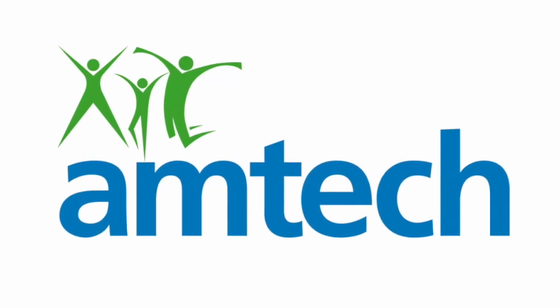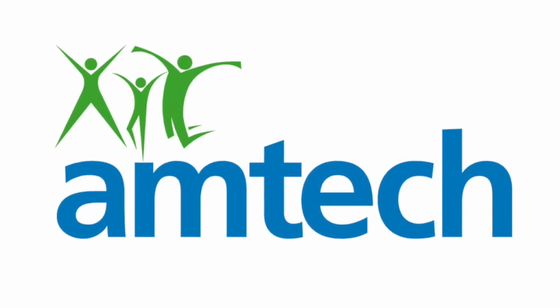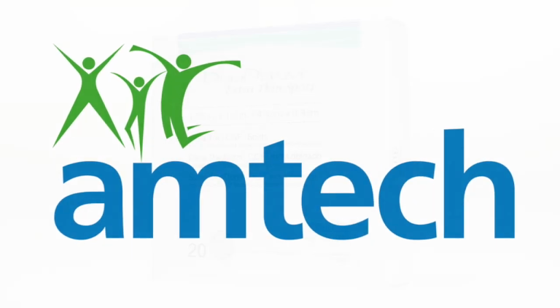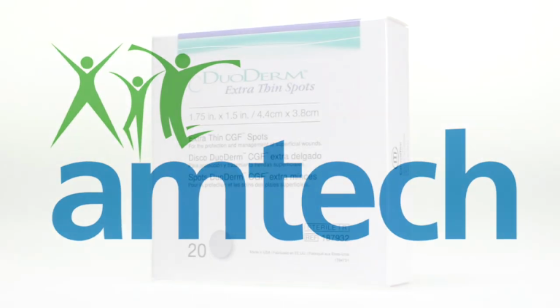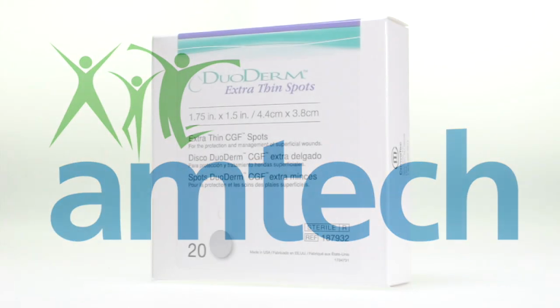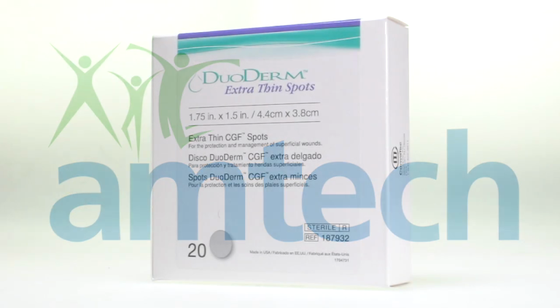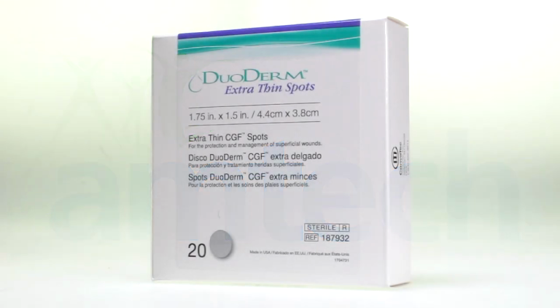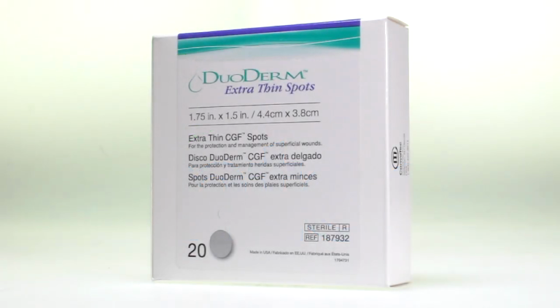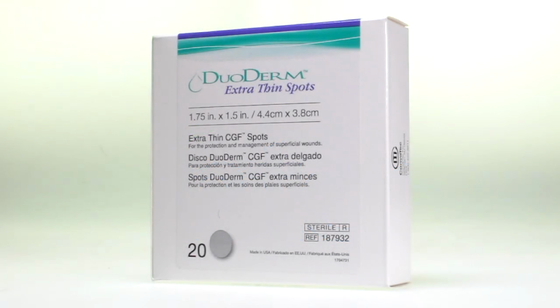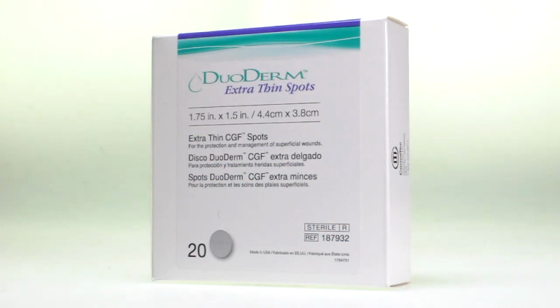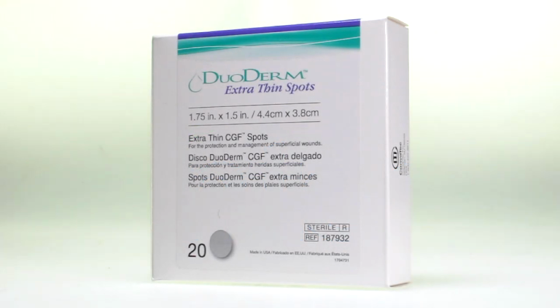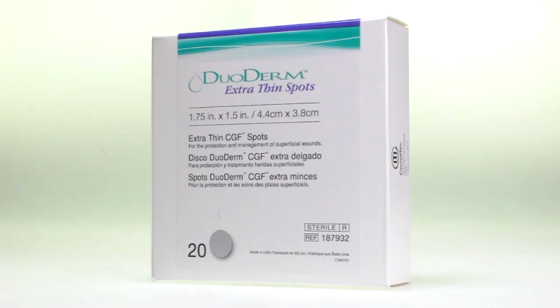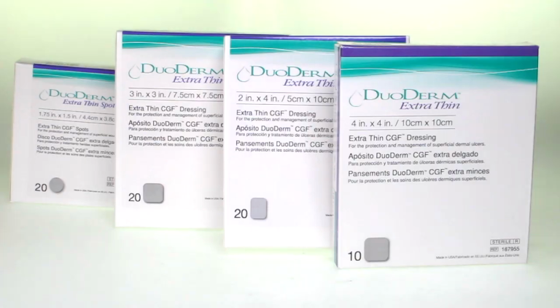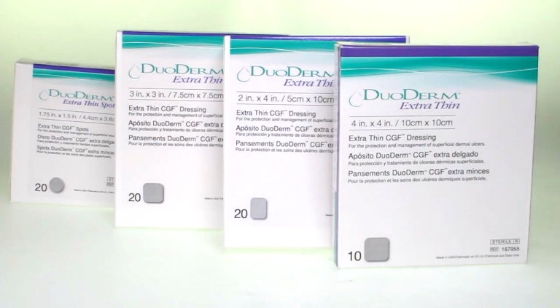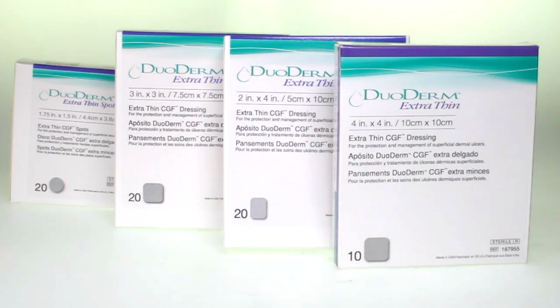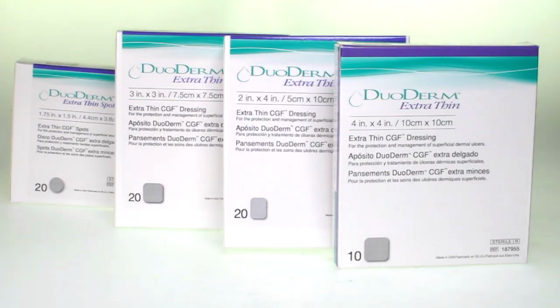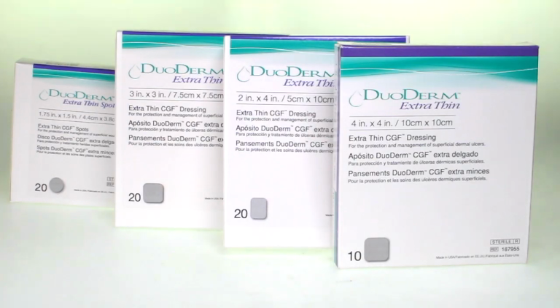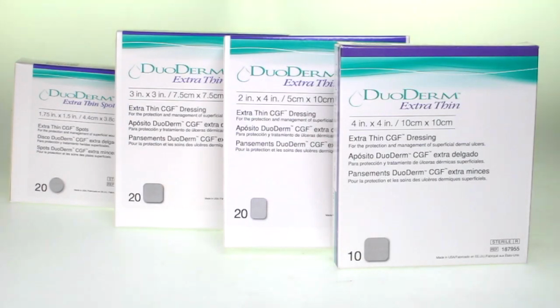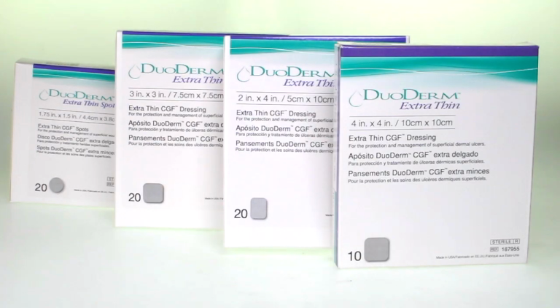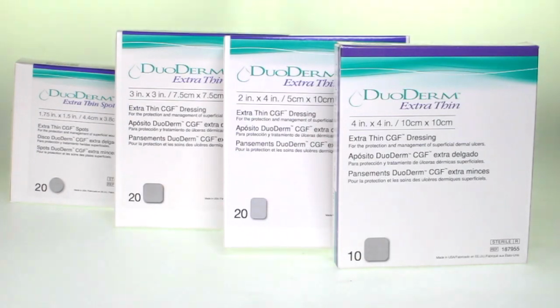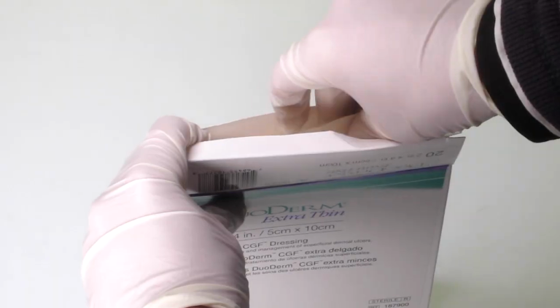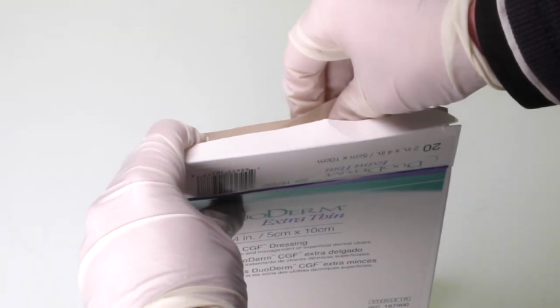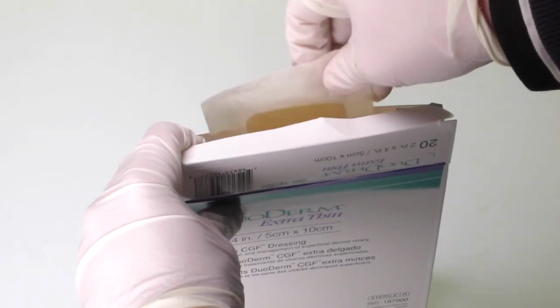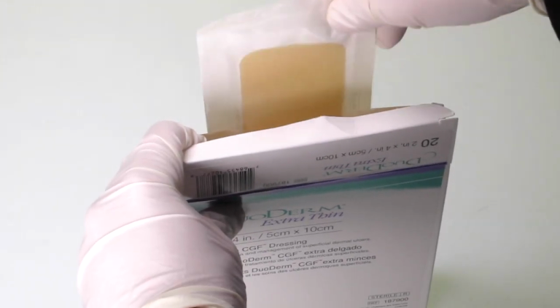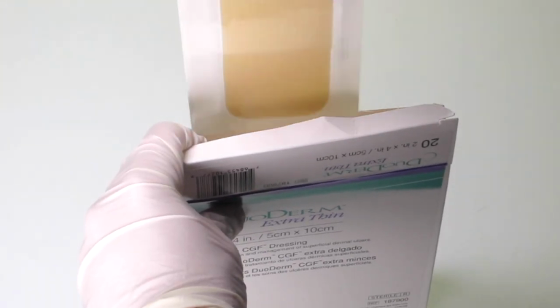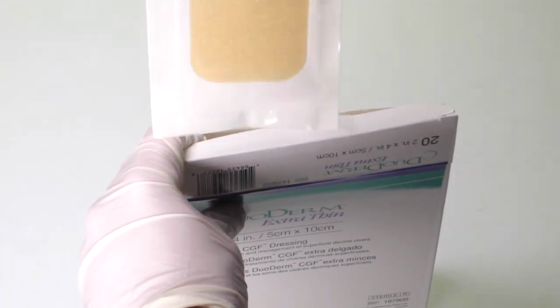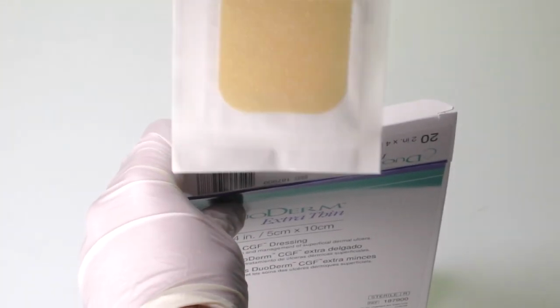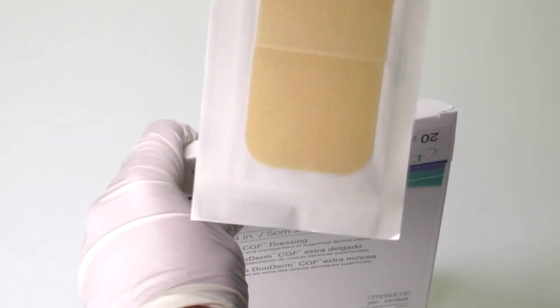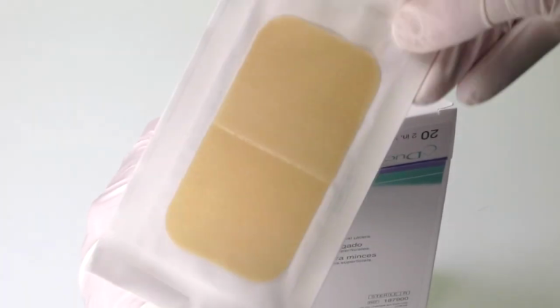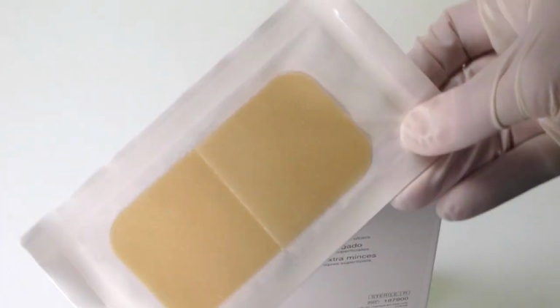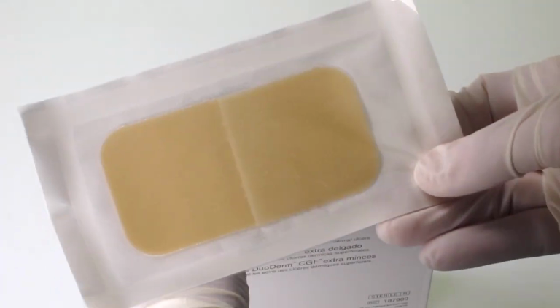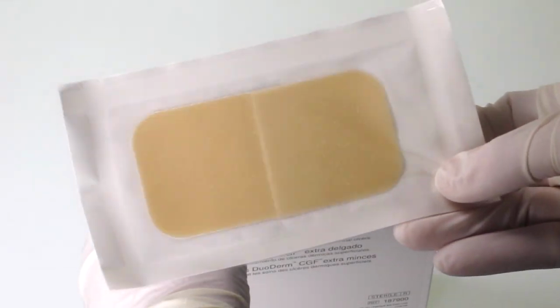Hi, I'm Lewis and together we're about to look at our selection of Duroderm Hydro-Coli dressings, popular in both New Zealand and Australia.